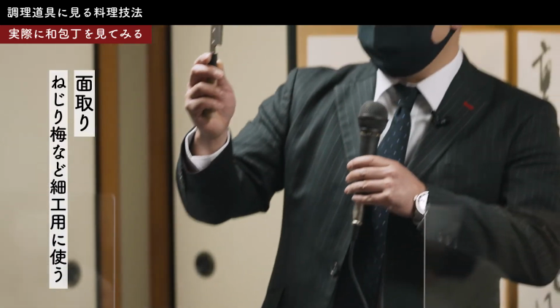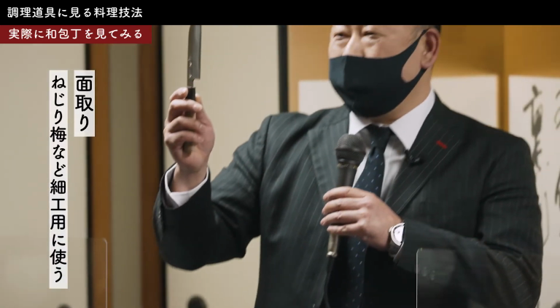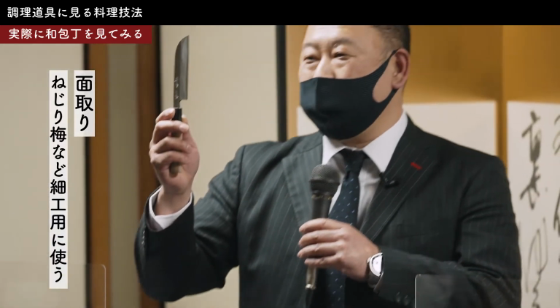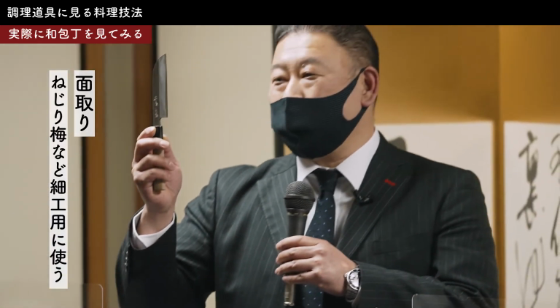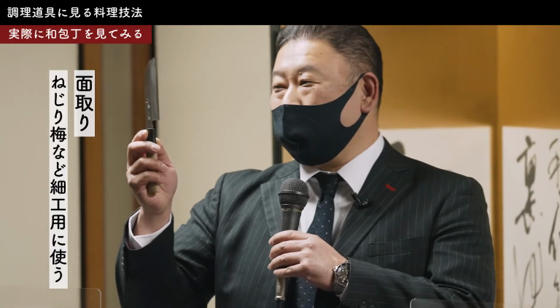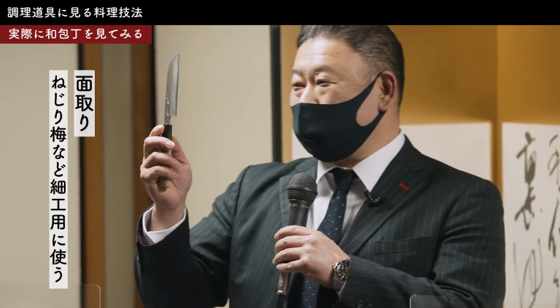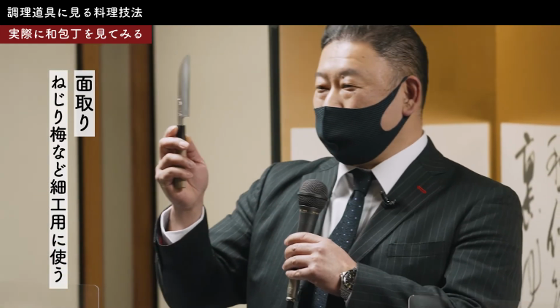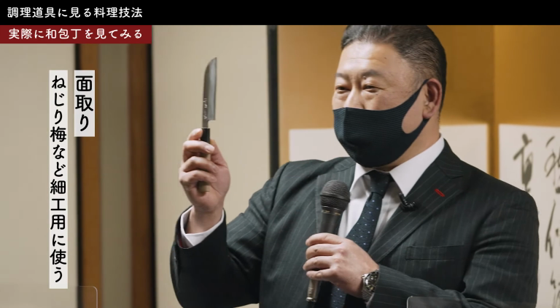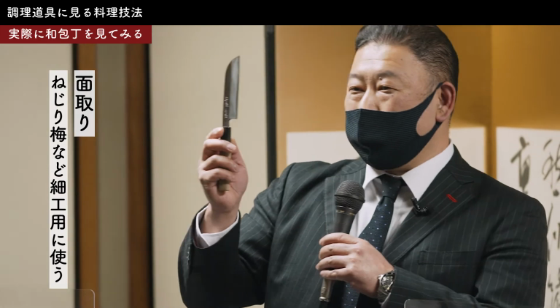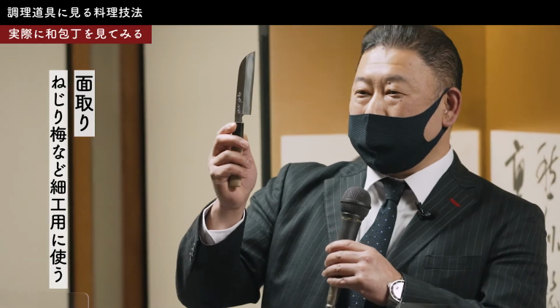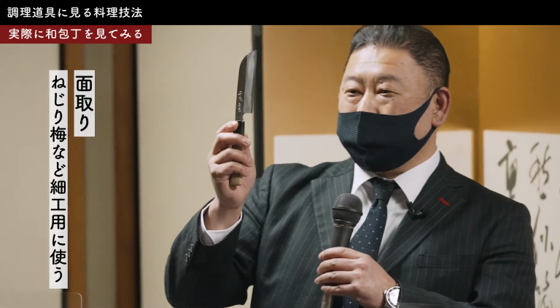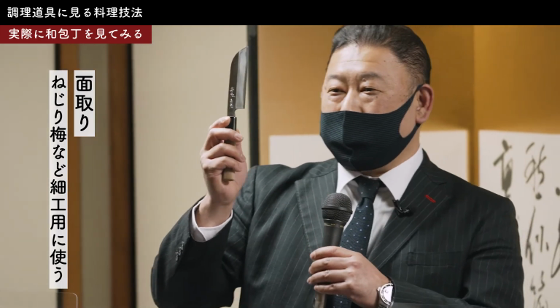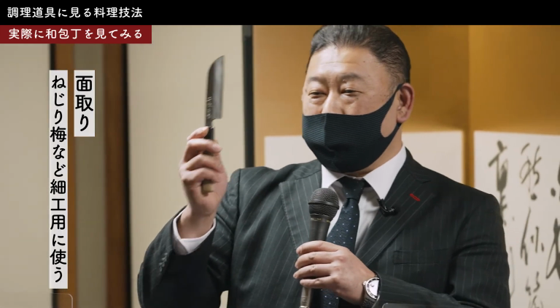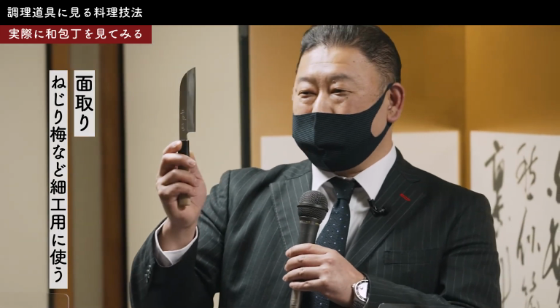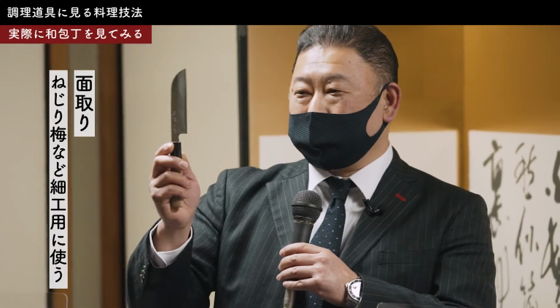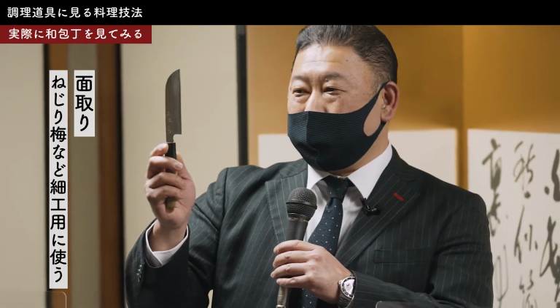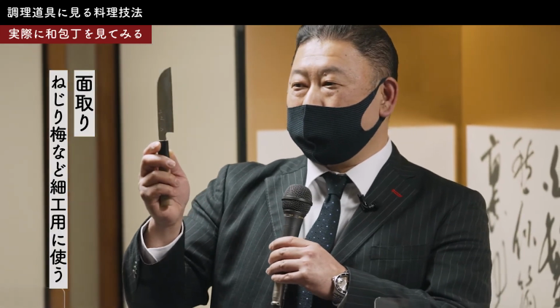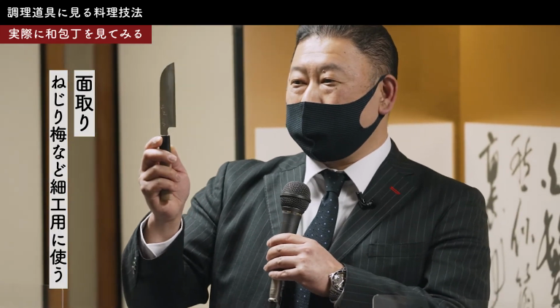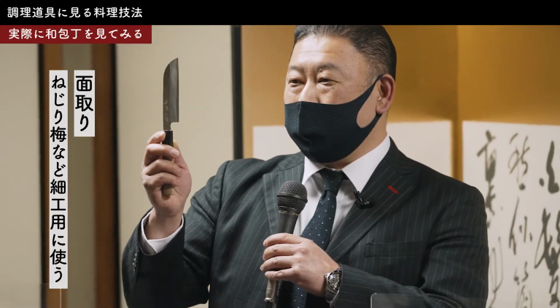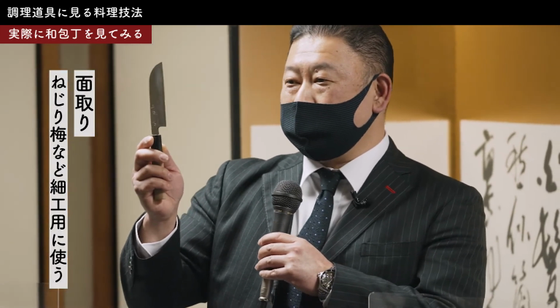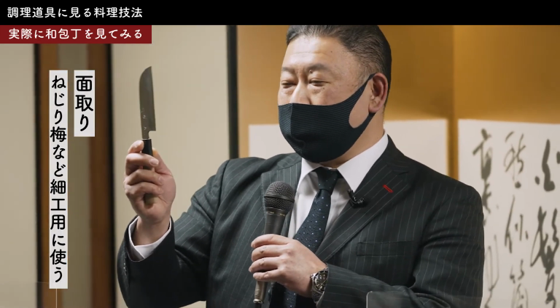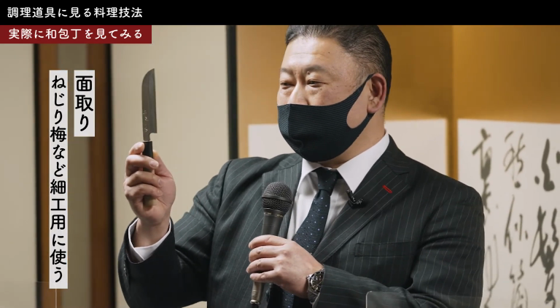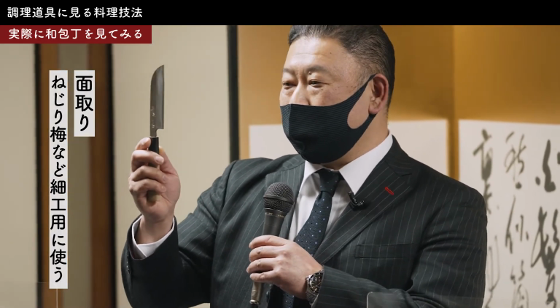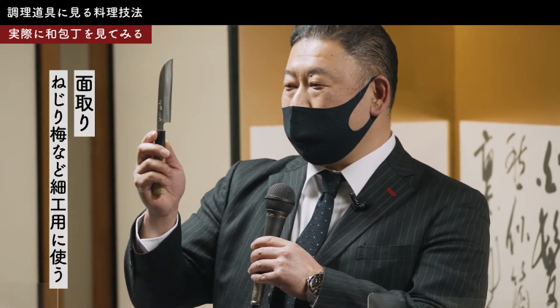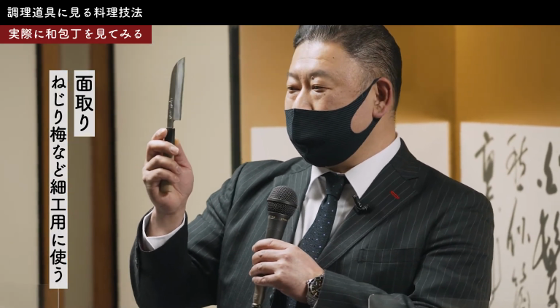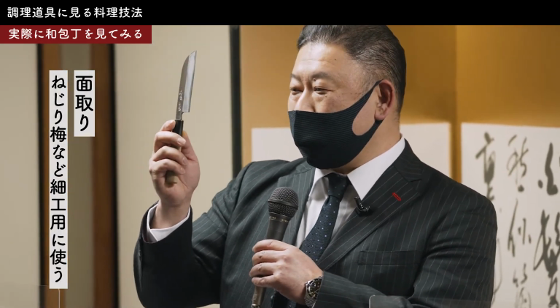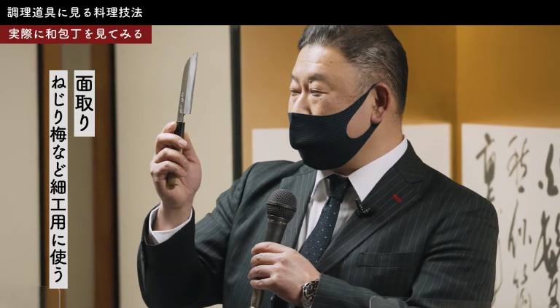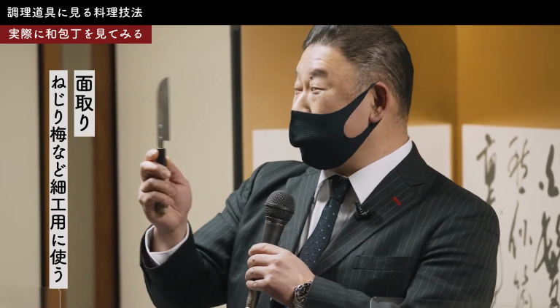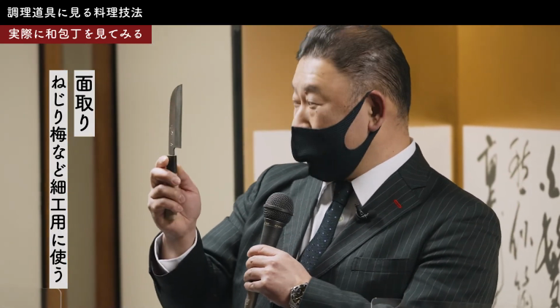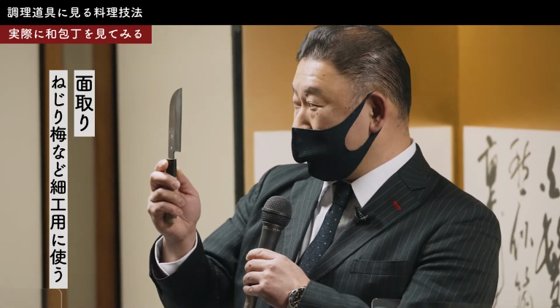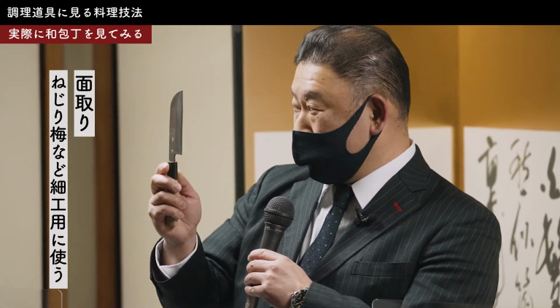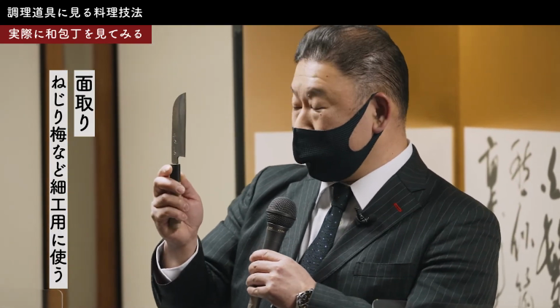出刃包丁は三寸、9センチのものから四角、30センチまでの大きさがあります。さばきたい魚によって使い分けていただきます。小さい小魚をさばく時には小さい出刃、大きい魚をさばく時には大きな出刃という風に使い分けです。こちらが「面取り包丁」と言って、さっきの鎌薄刃包丁と同じ形の一番小さいやつです。